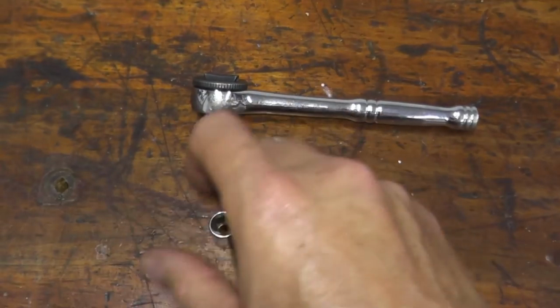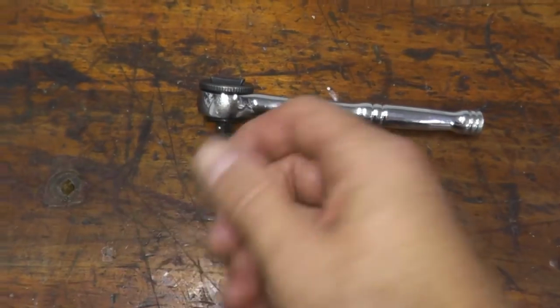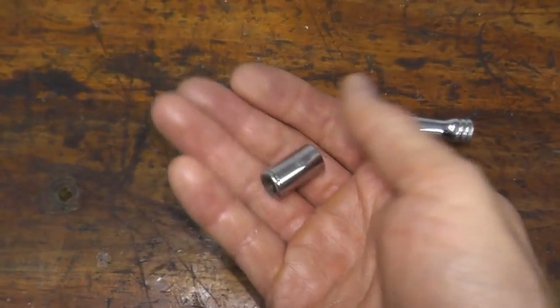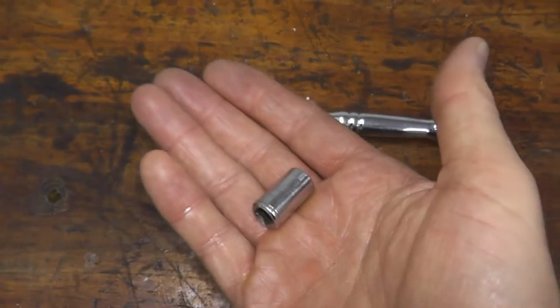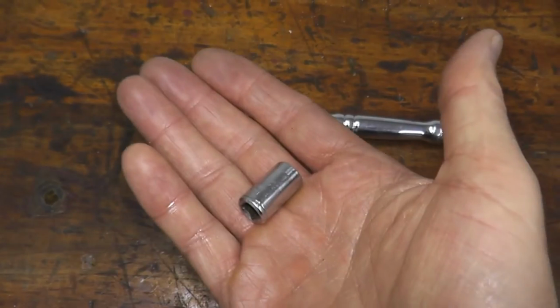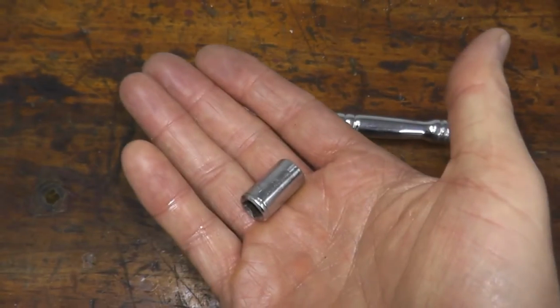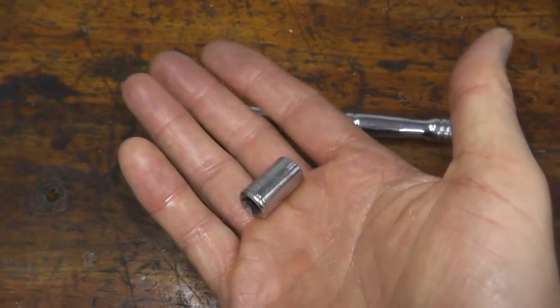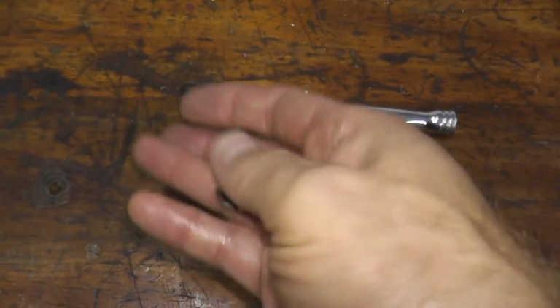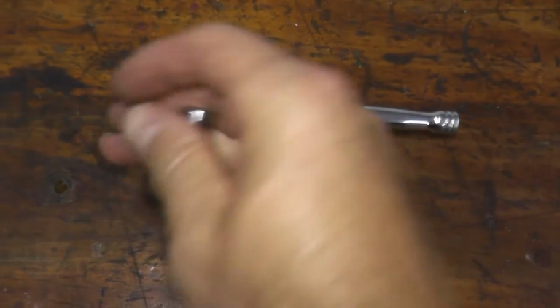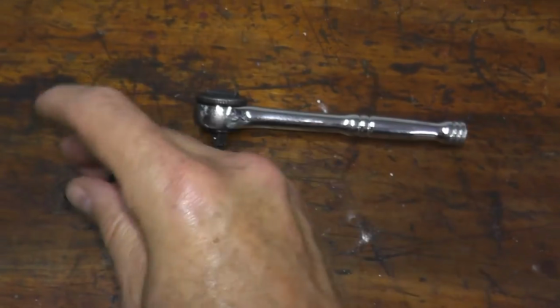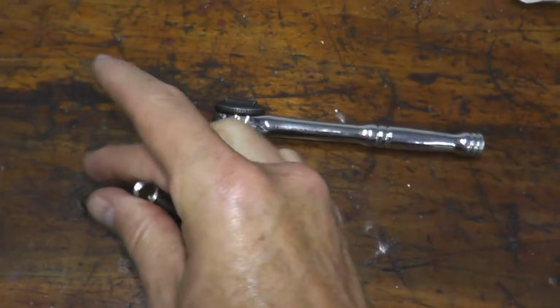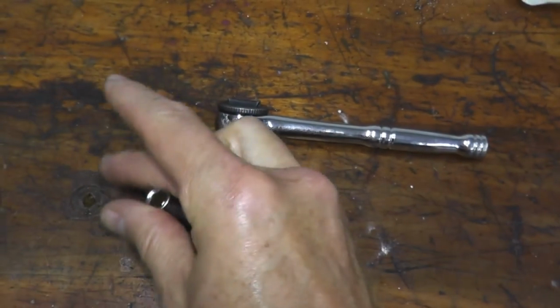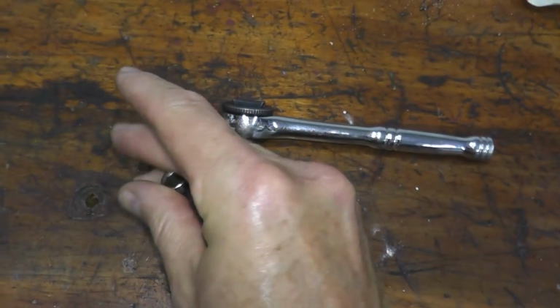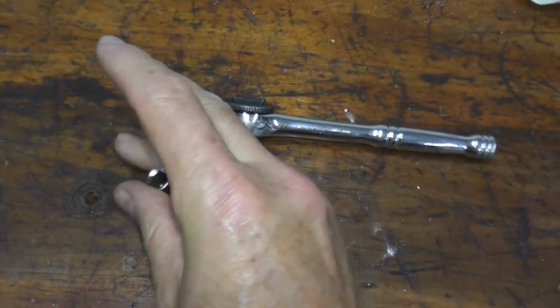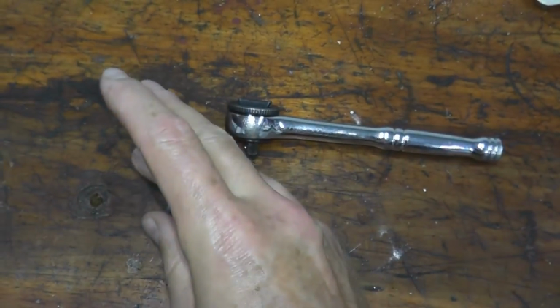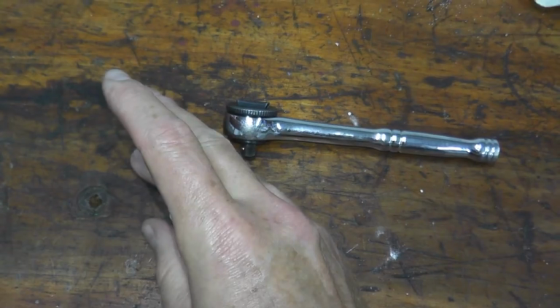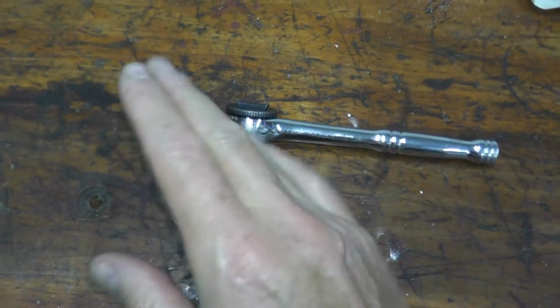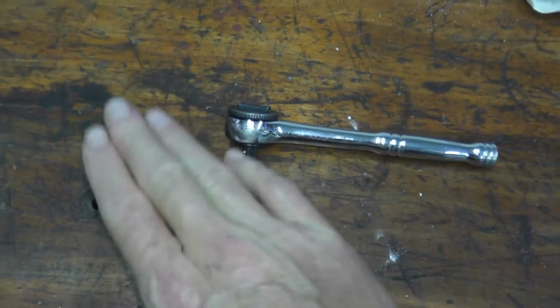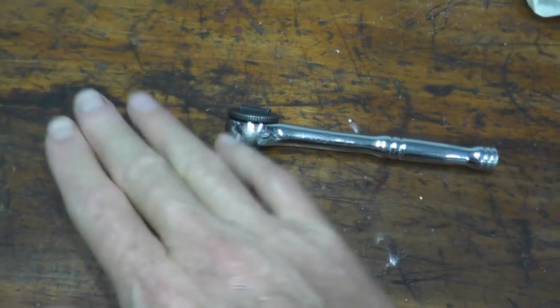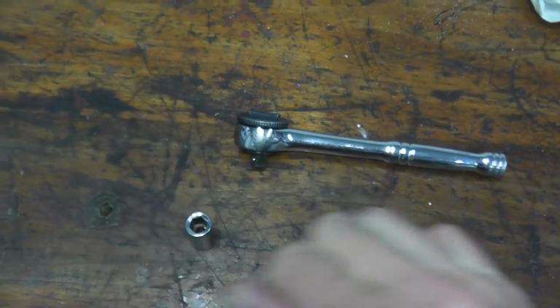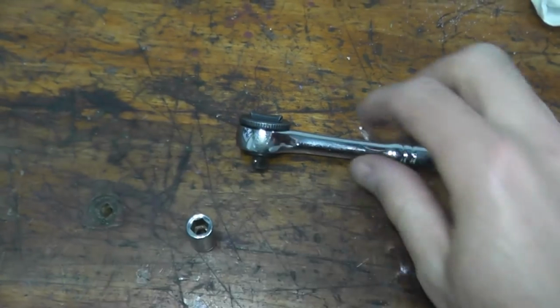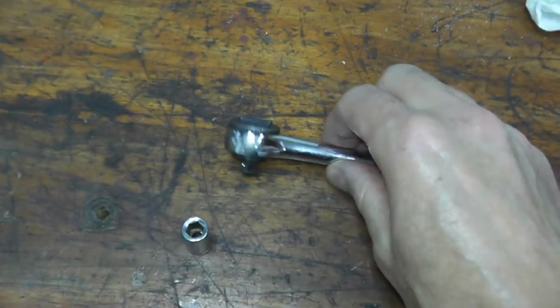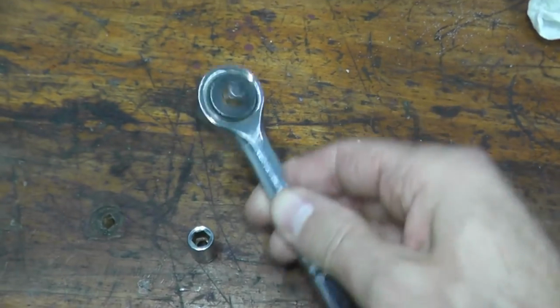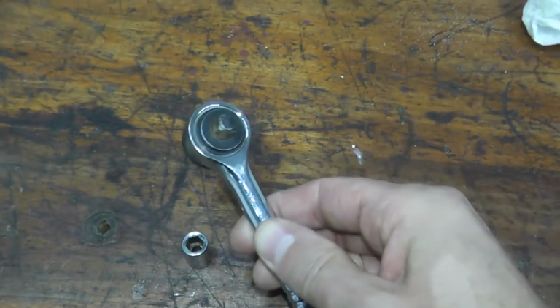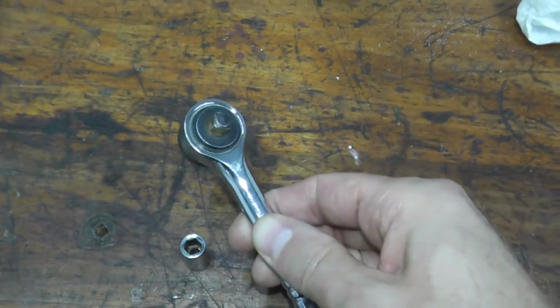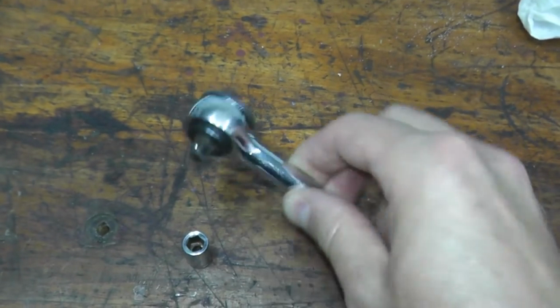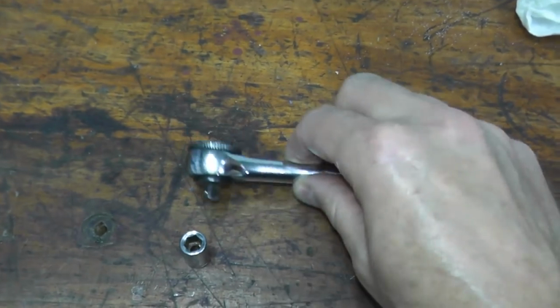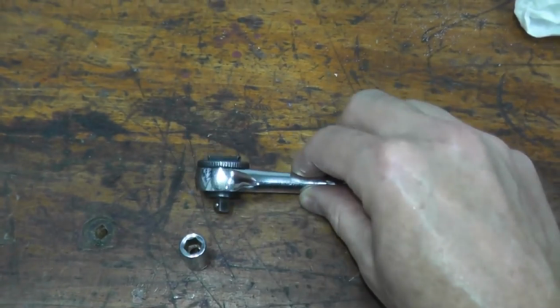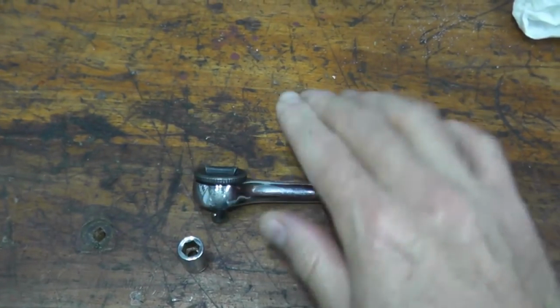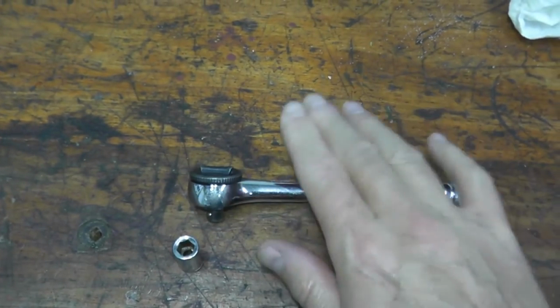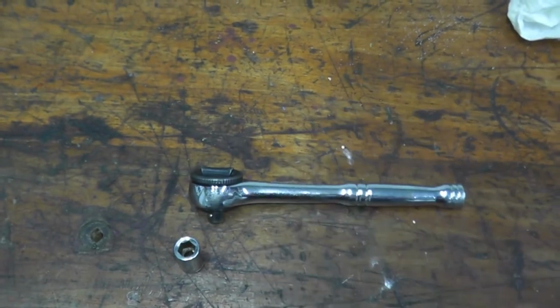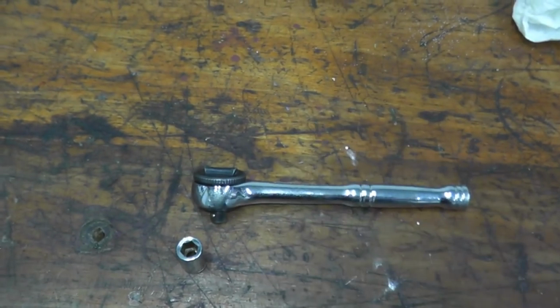So you'll need a 7mm, quarter-inch socket, and a quarter-inch ratchet.